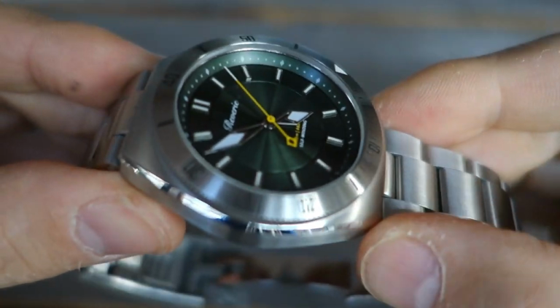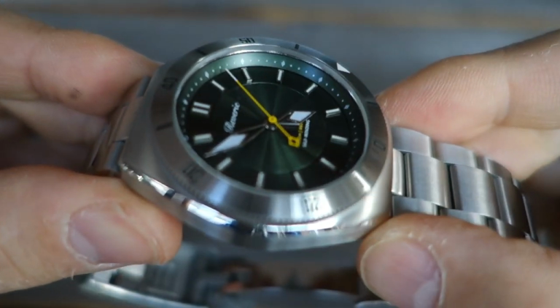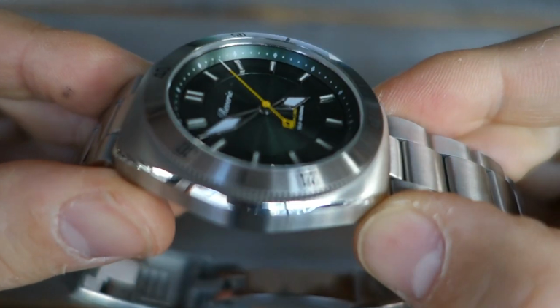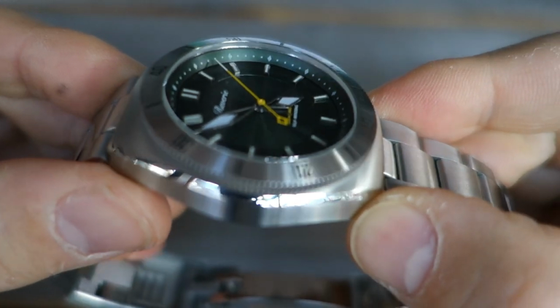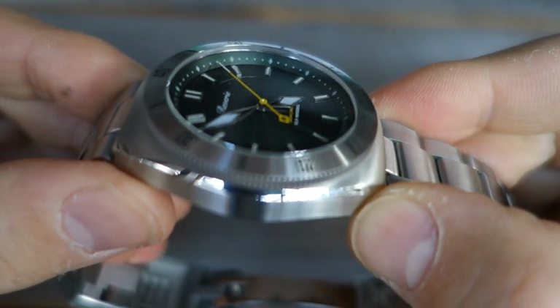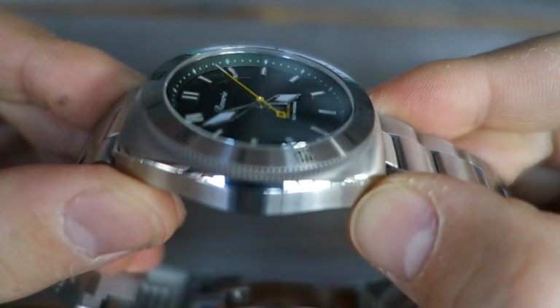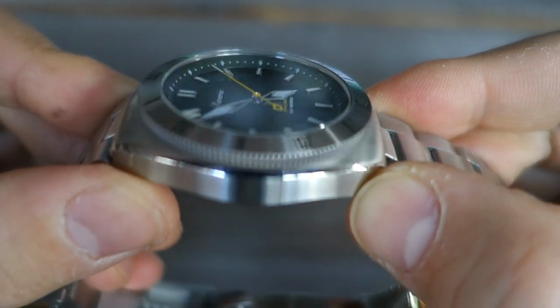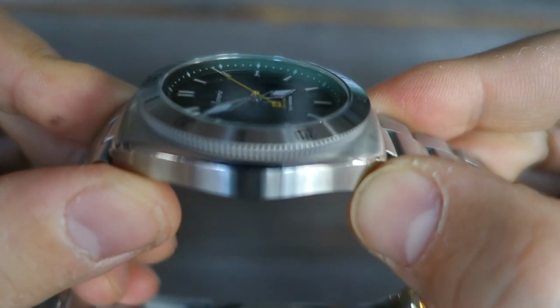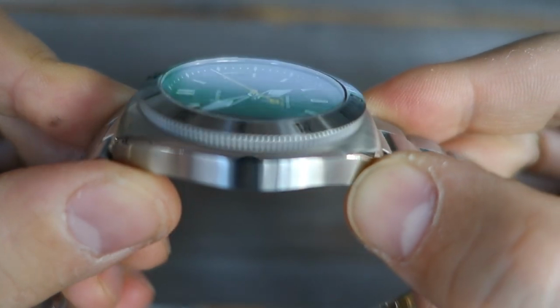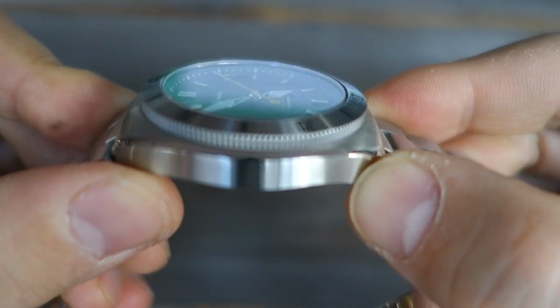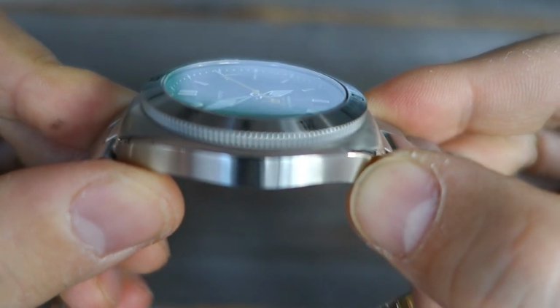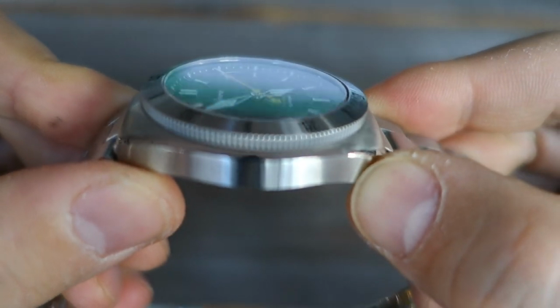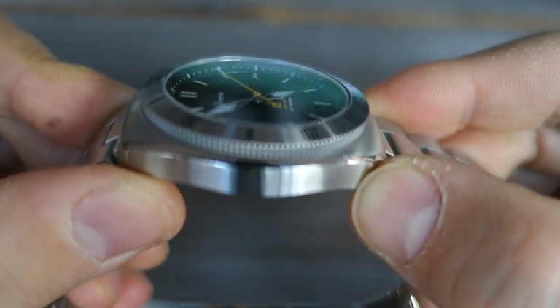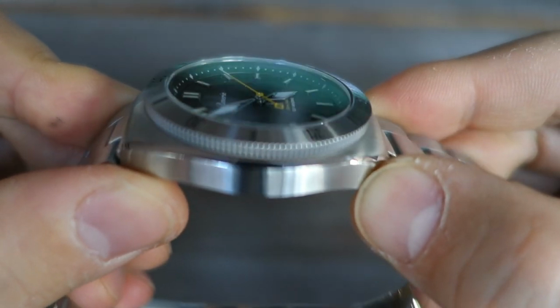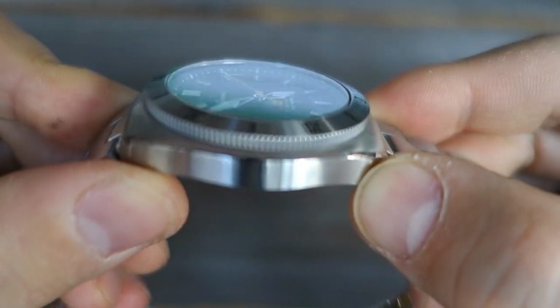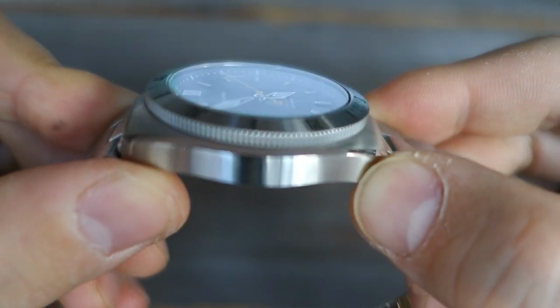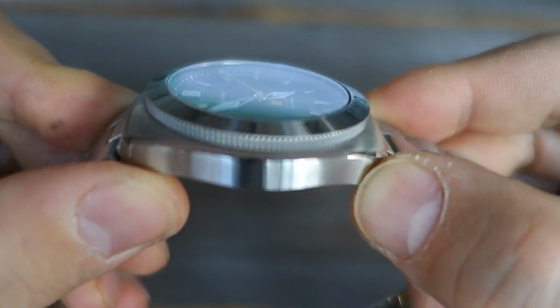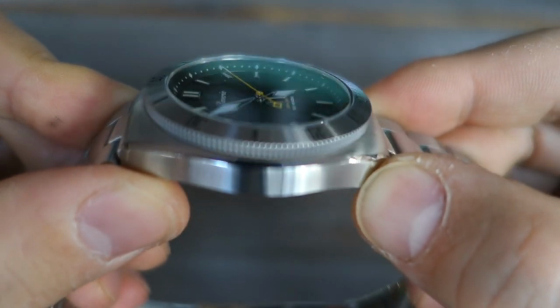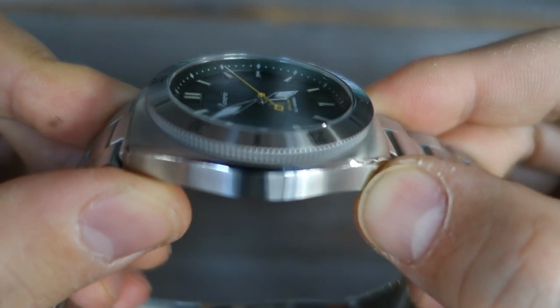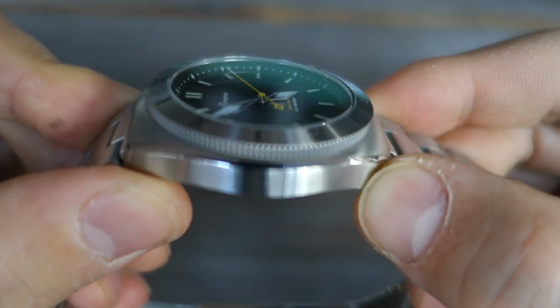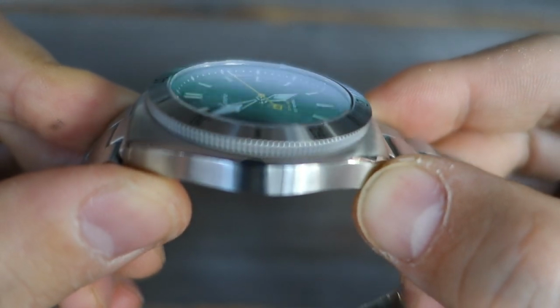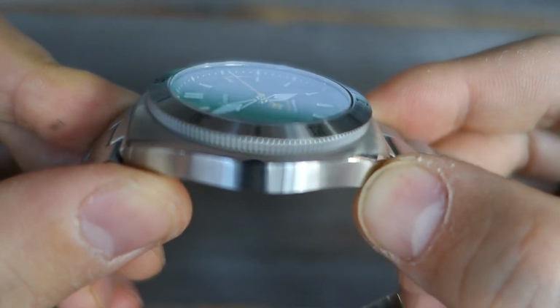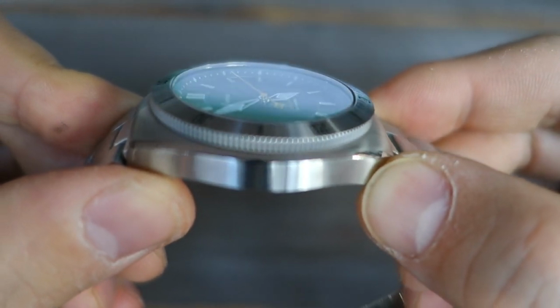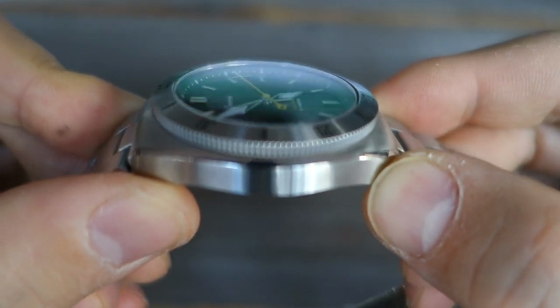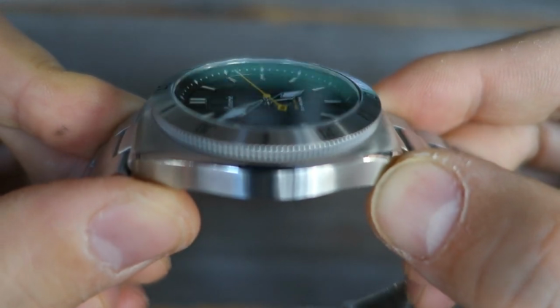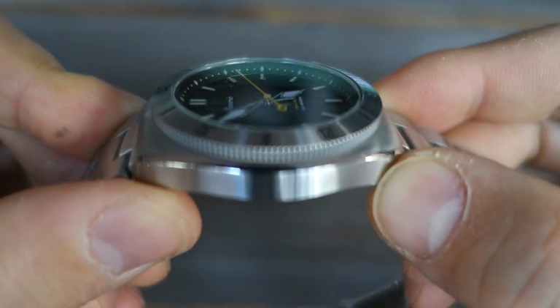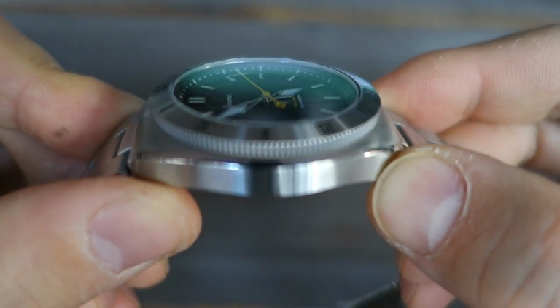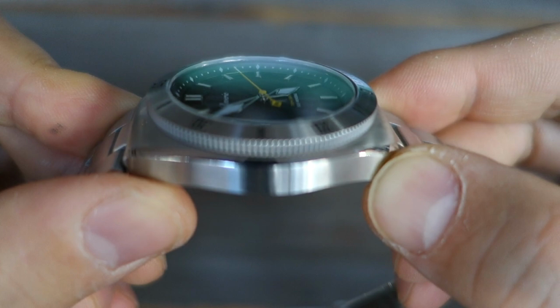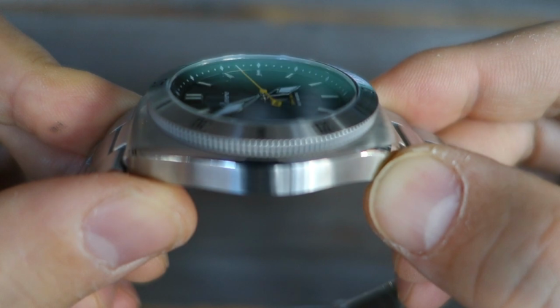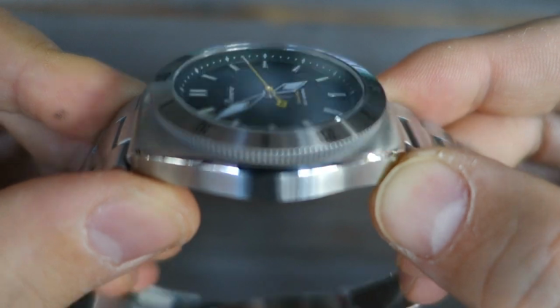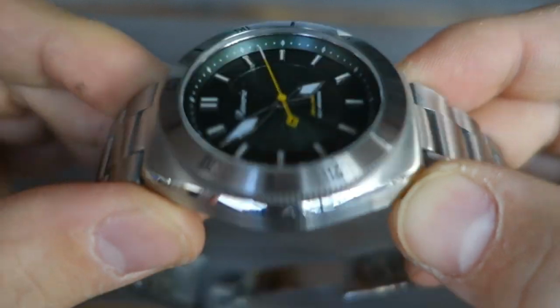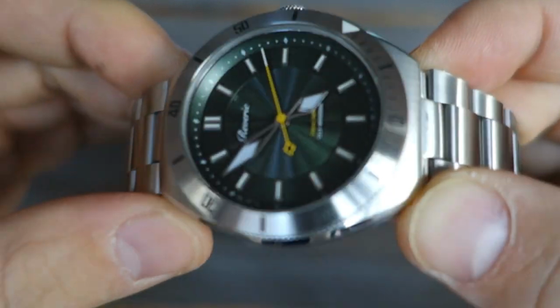On top of the dial is a flat sapphire crystal with anti-reflective coating.